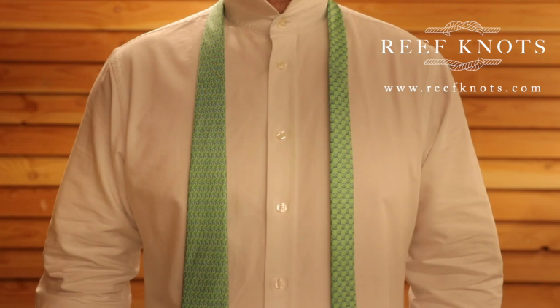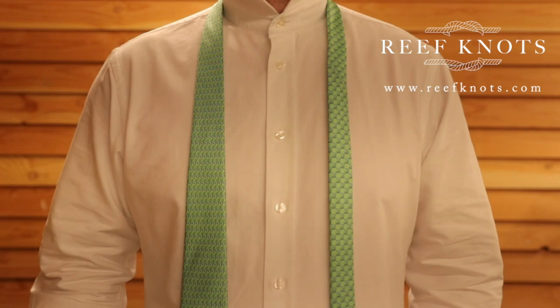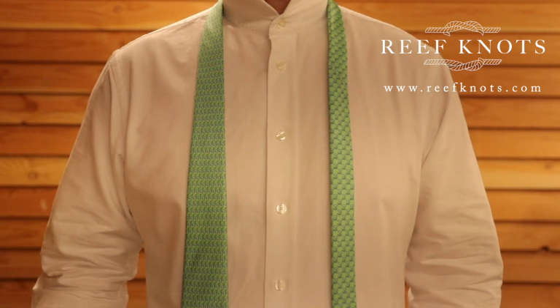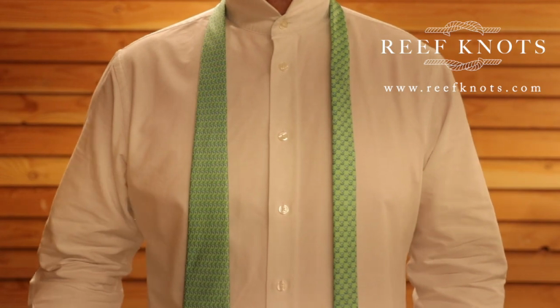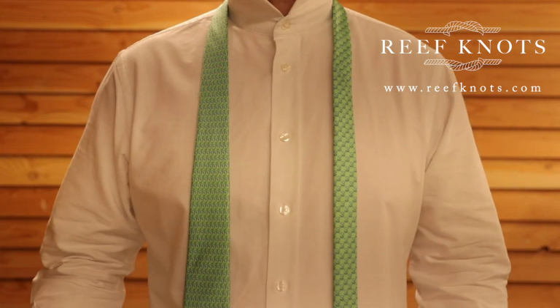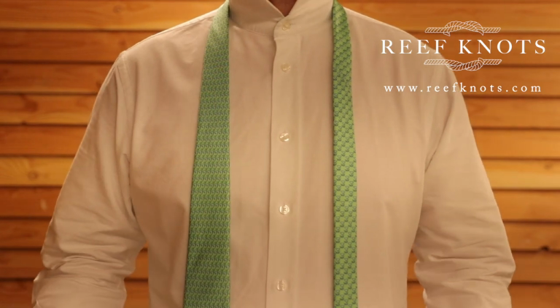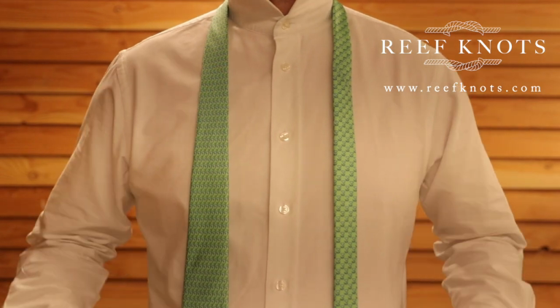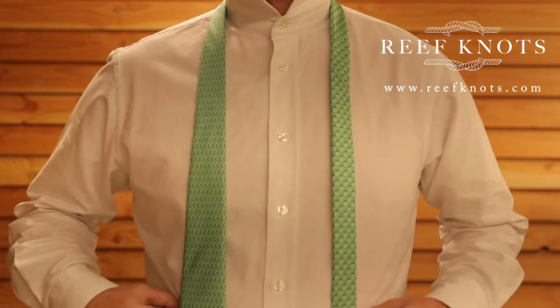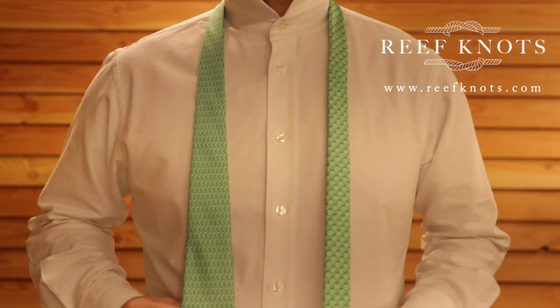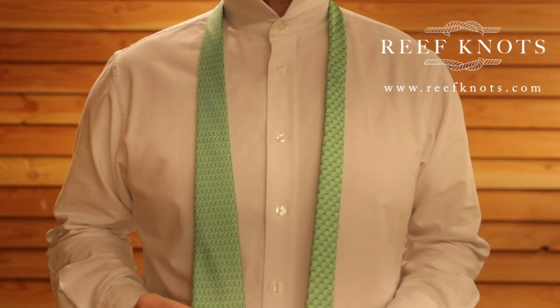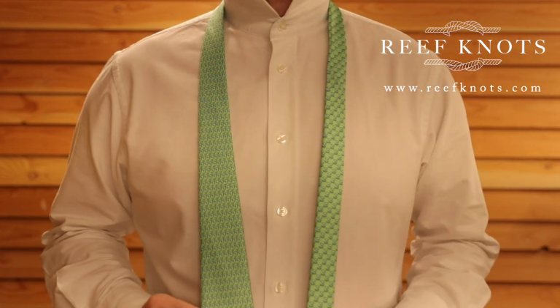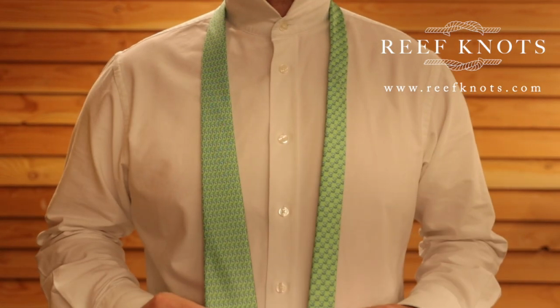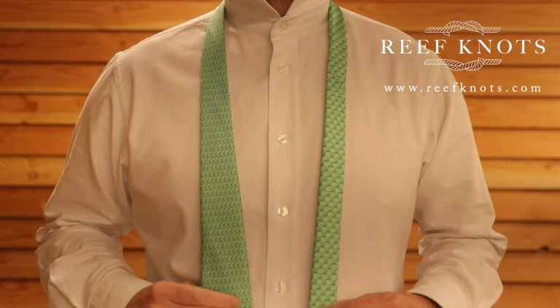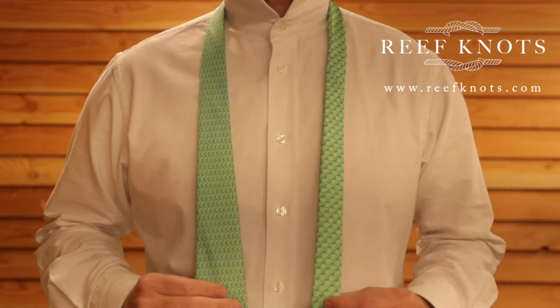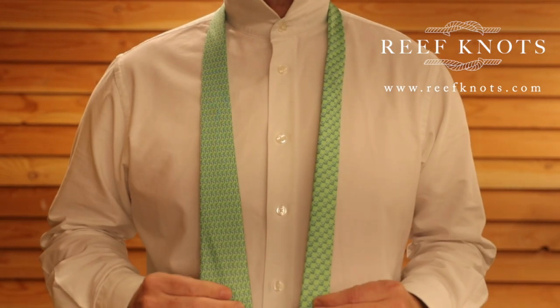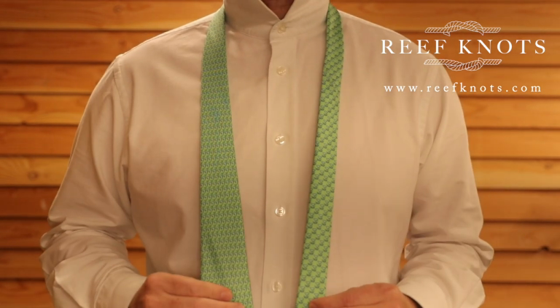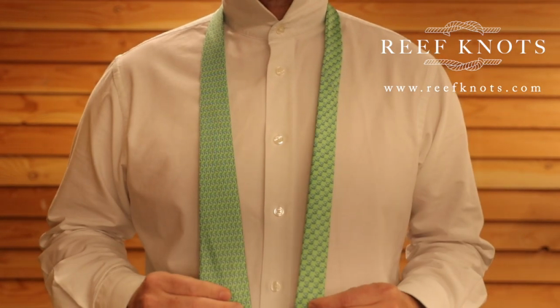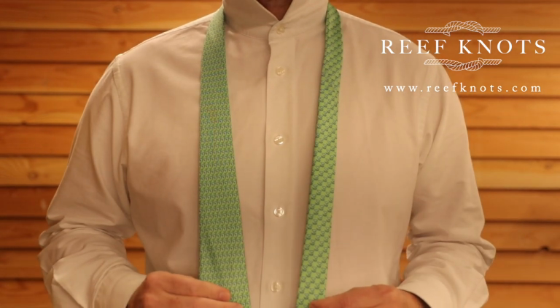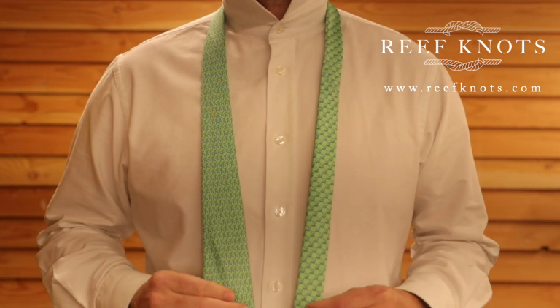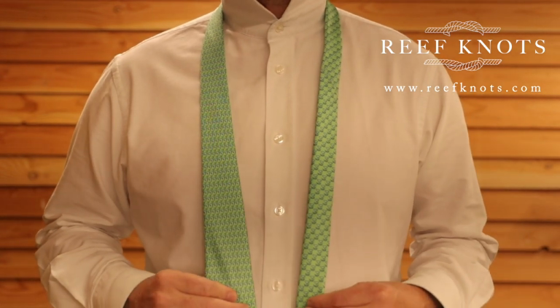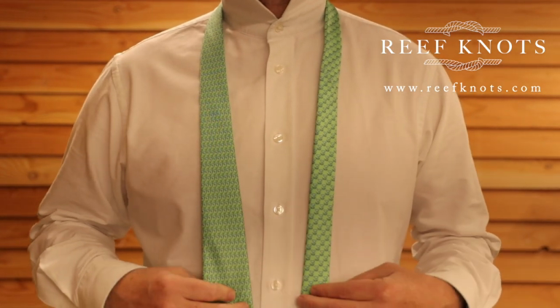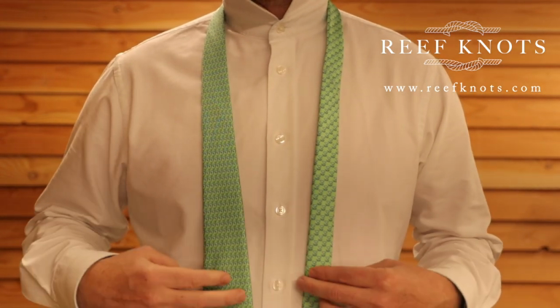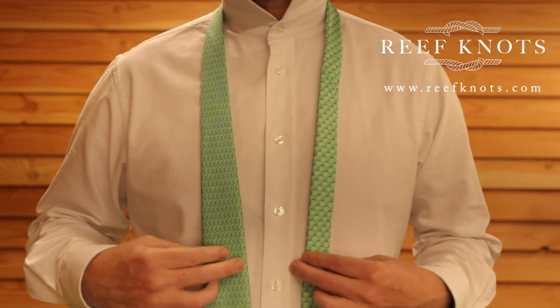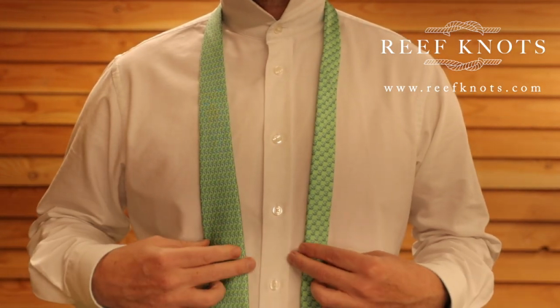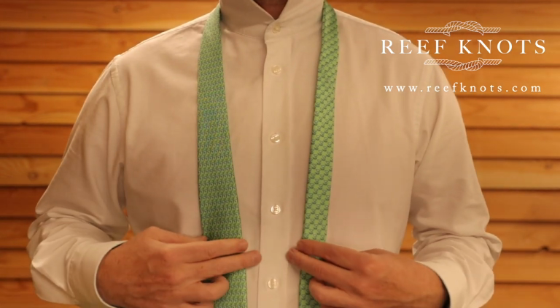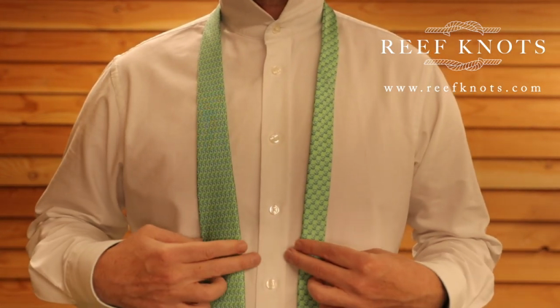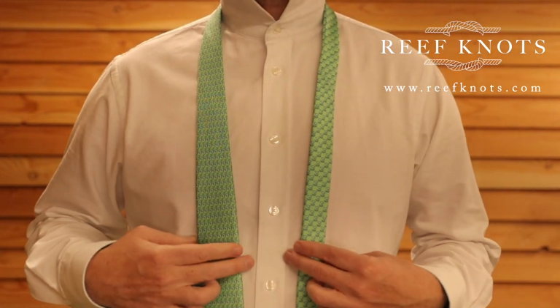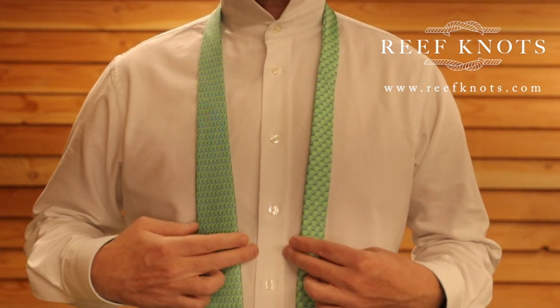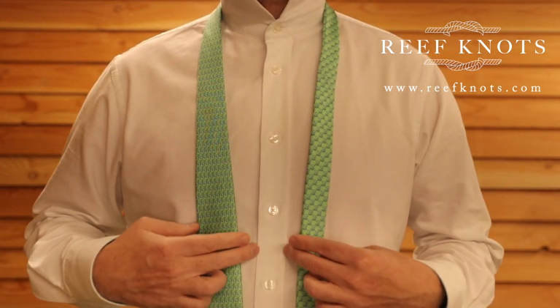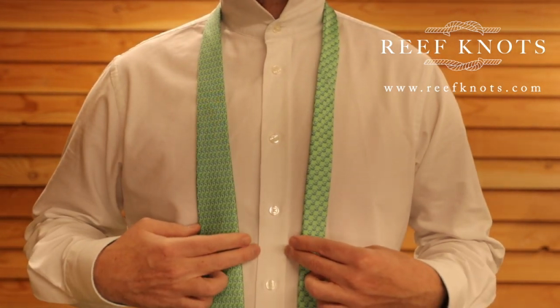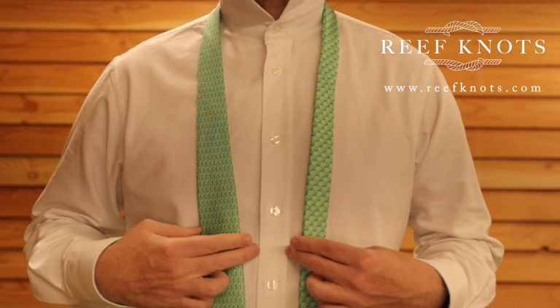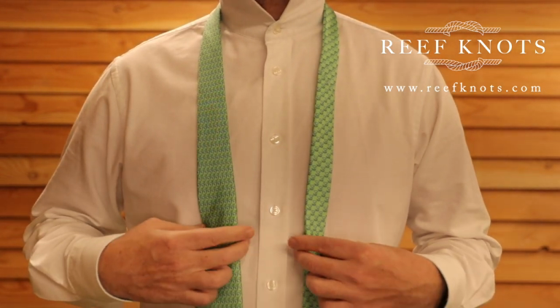Today we're going to be learning the Windsor knot — the full Windsor or double Windsor, whatever you'd like to call it.